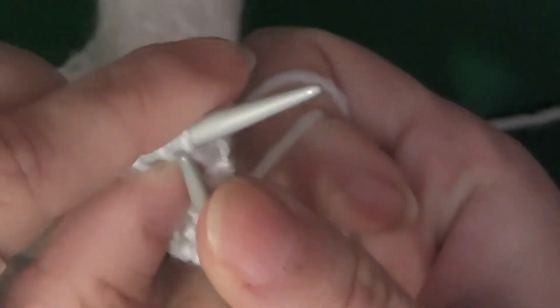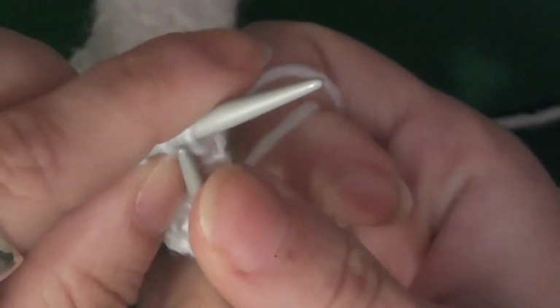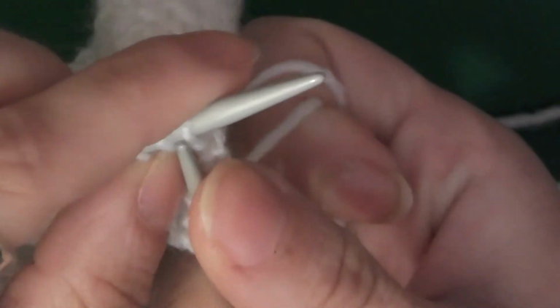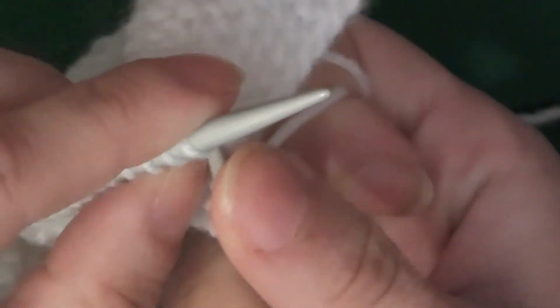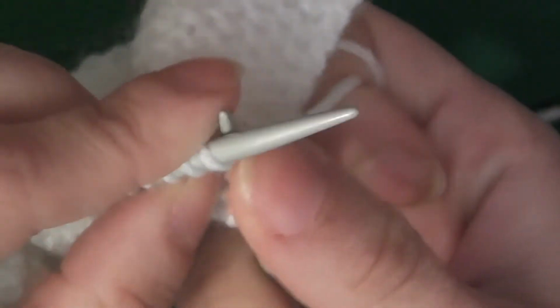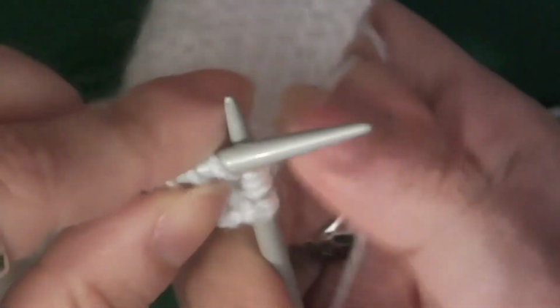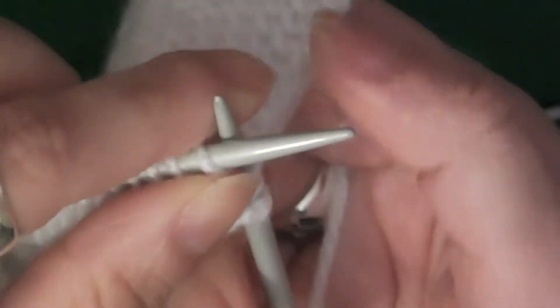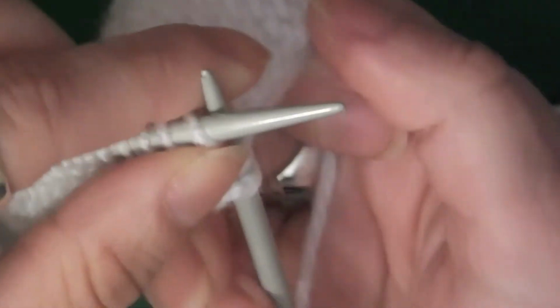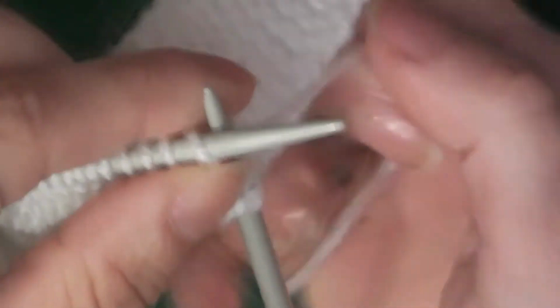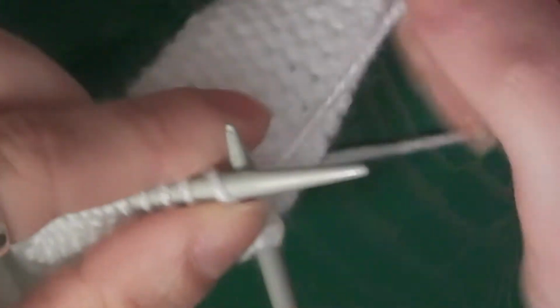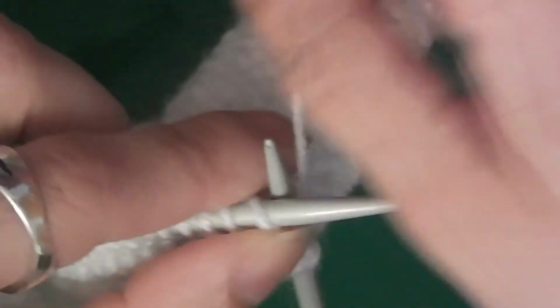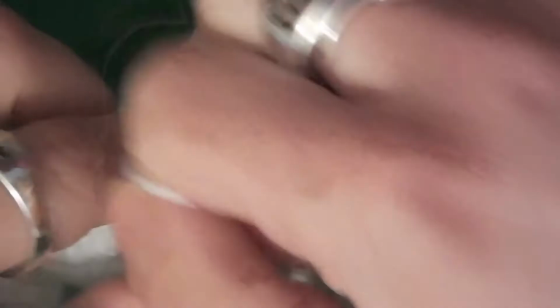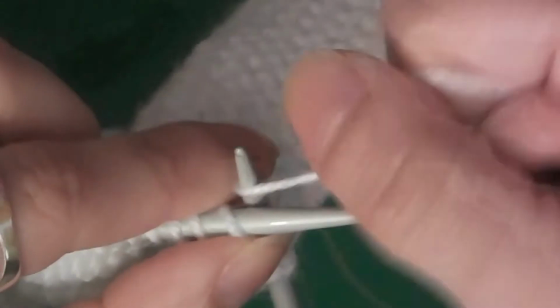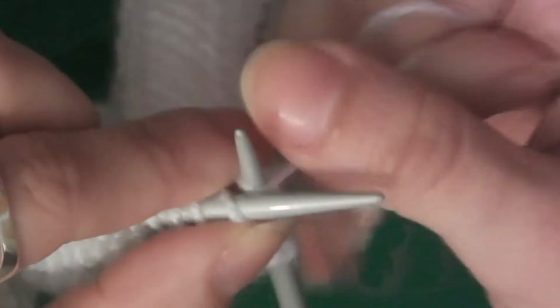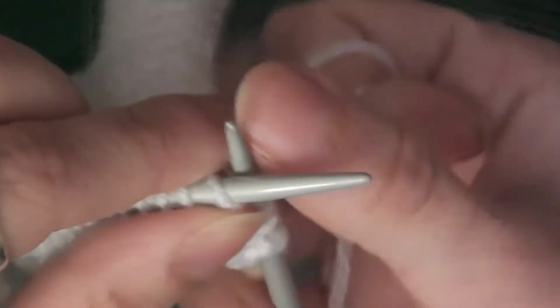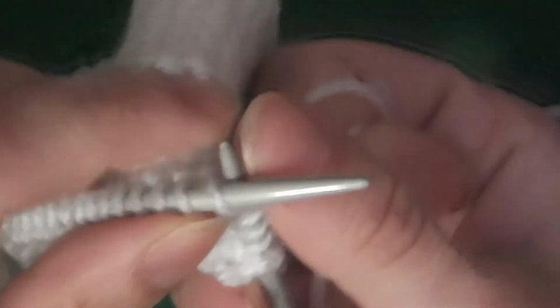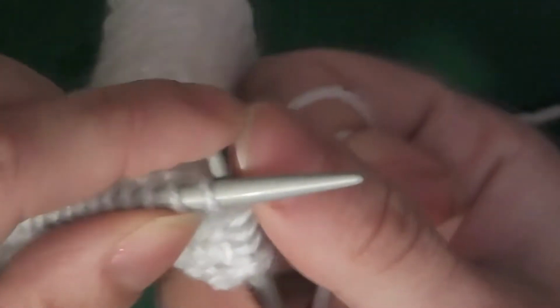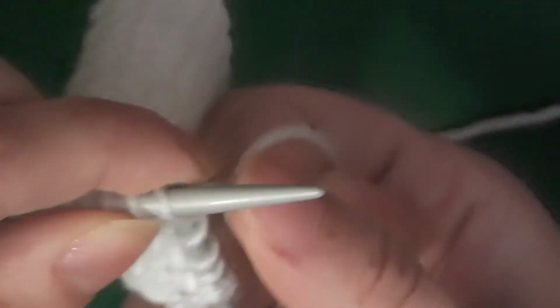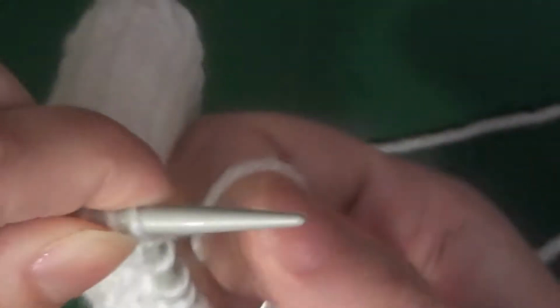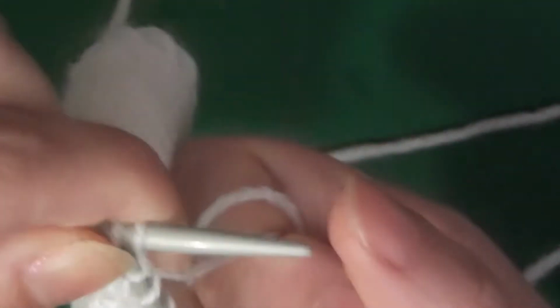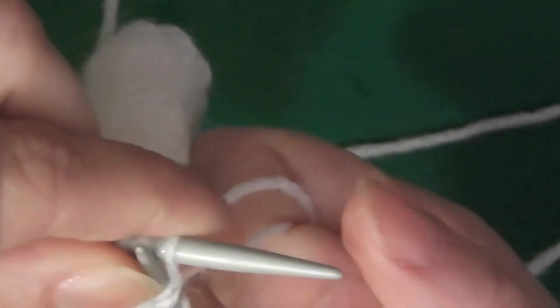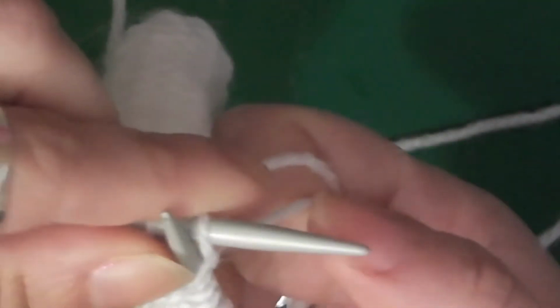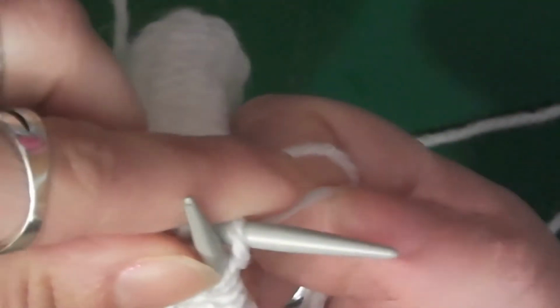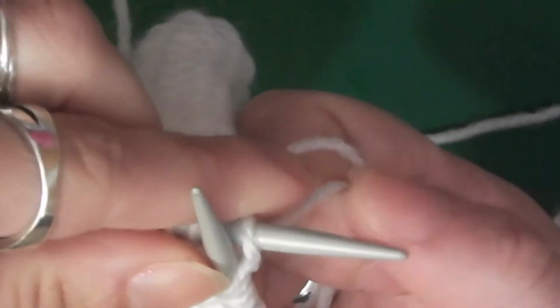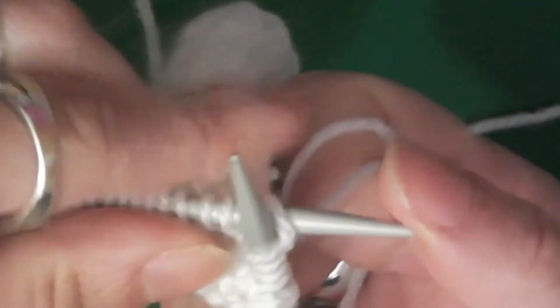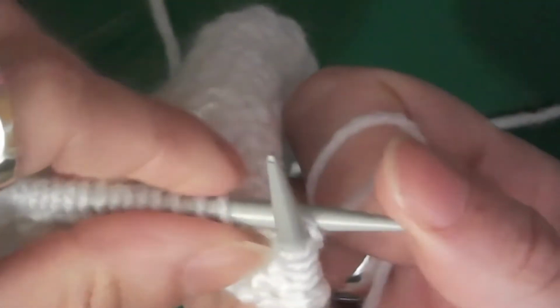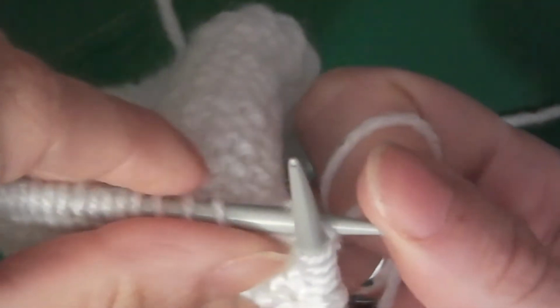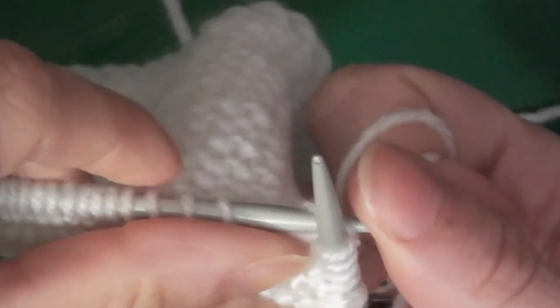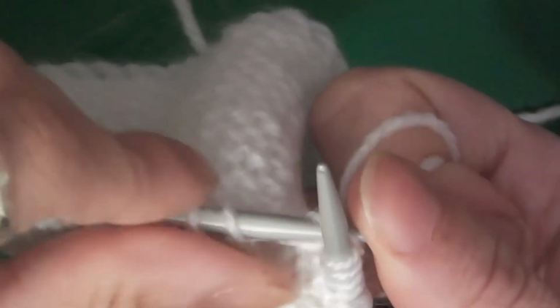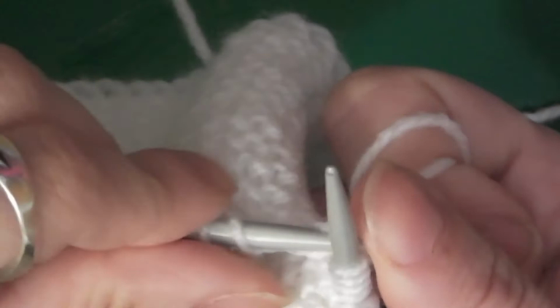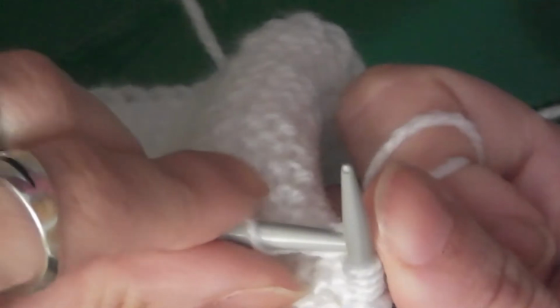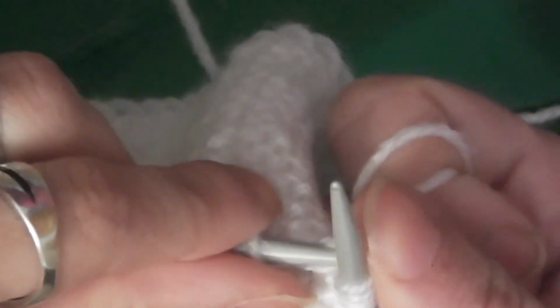So I'll show you again: under the loop, over the loop, slide down and pull out.